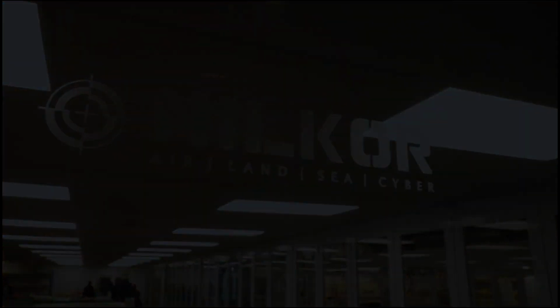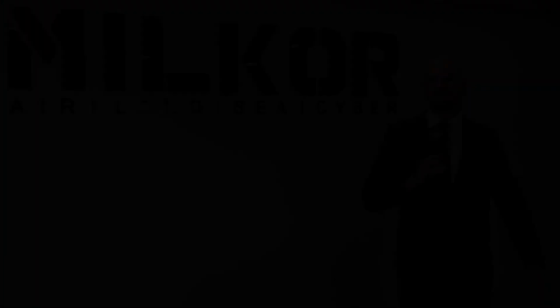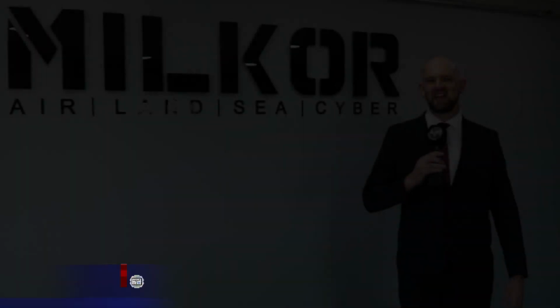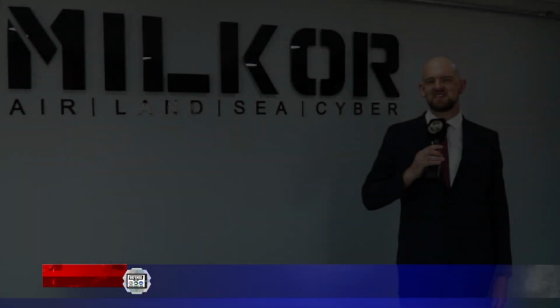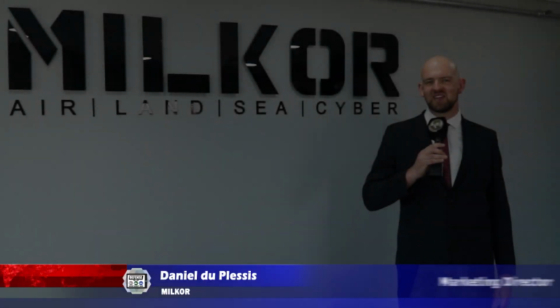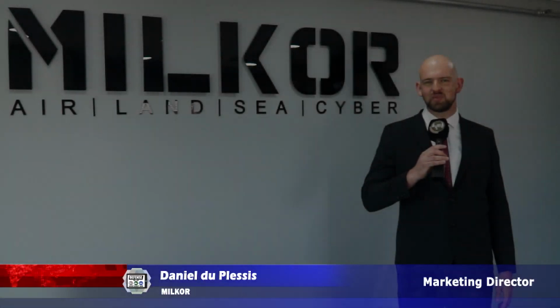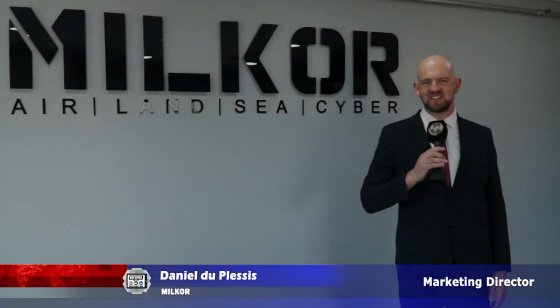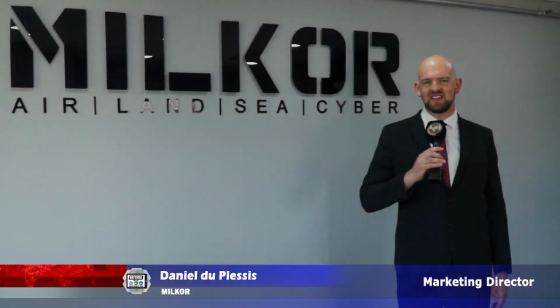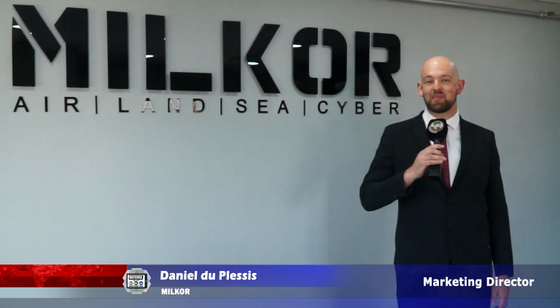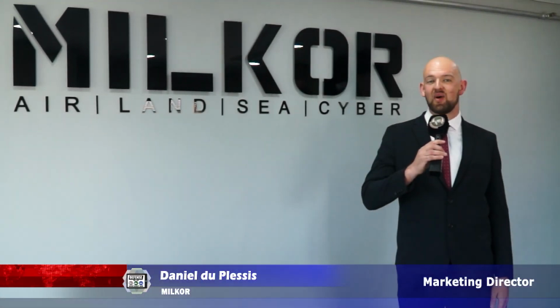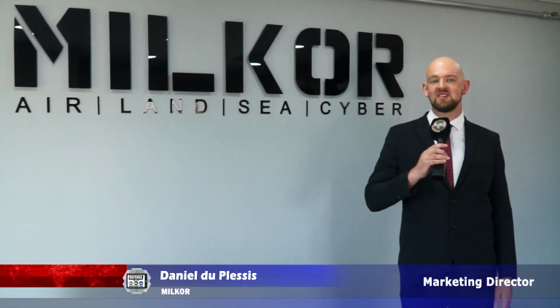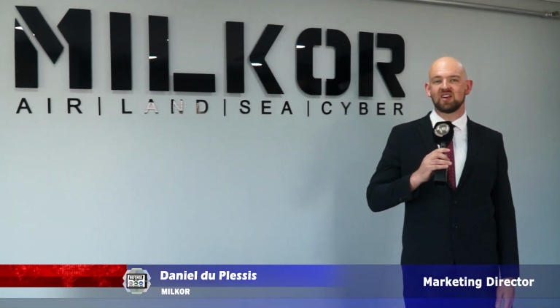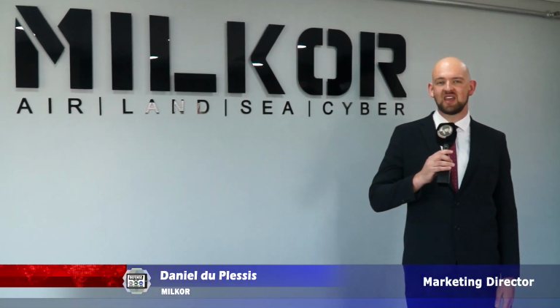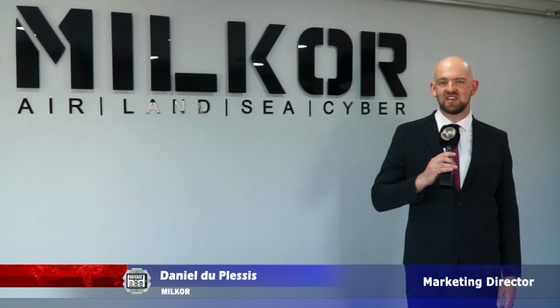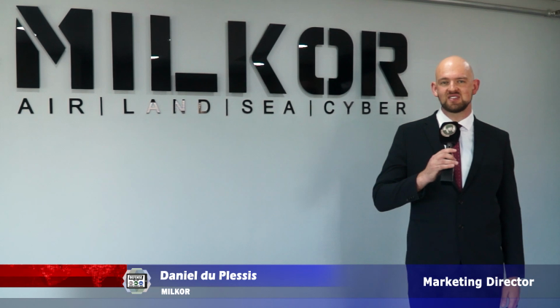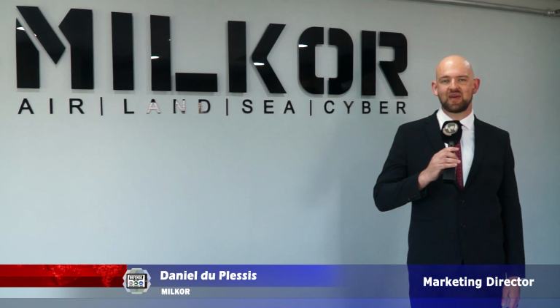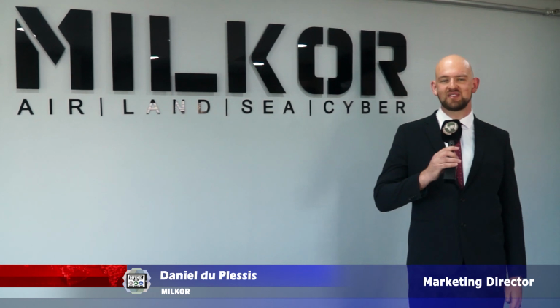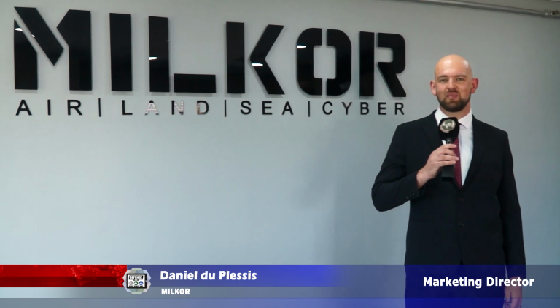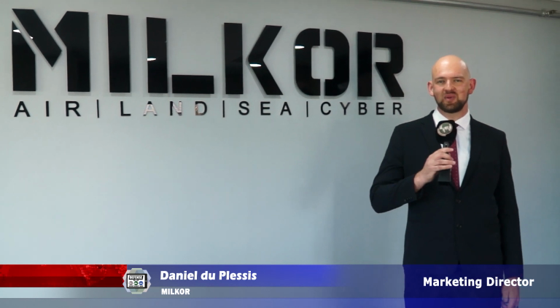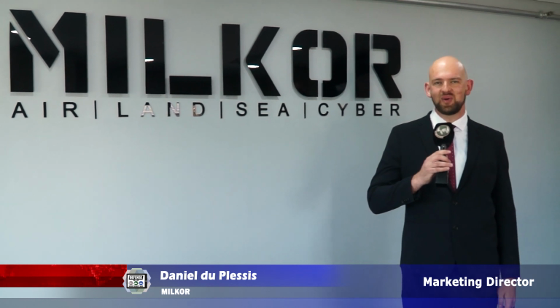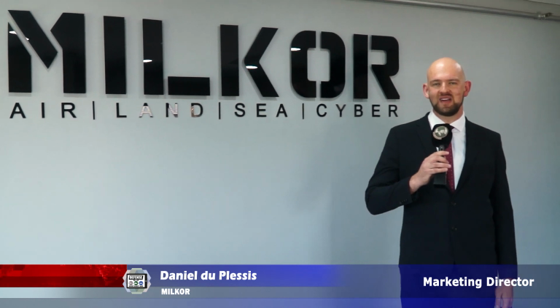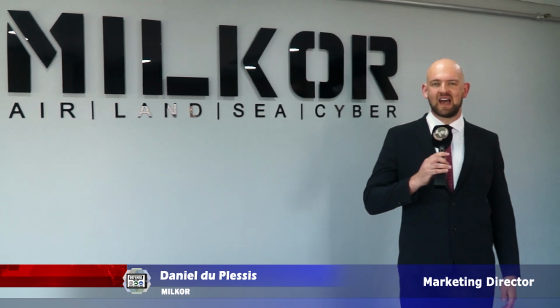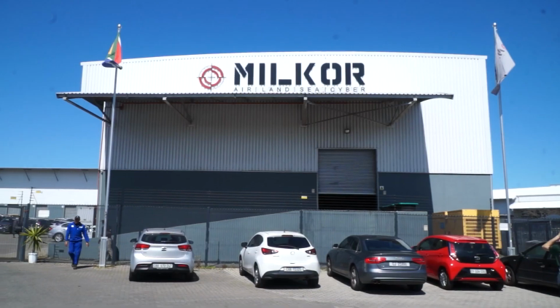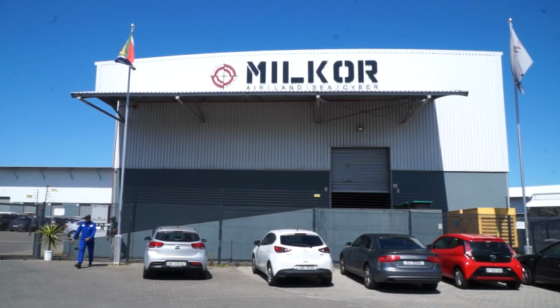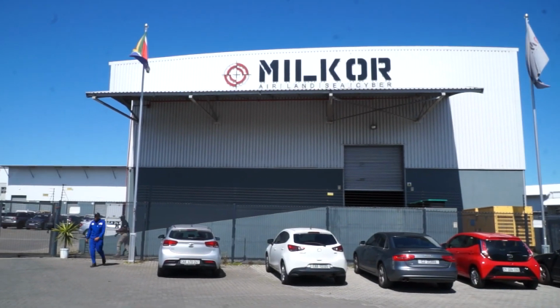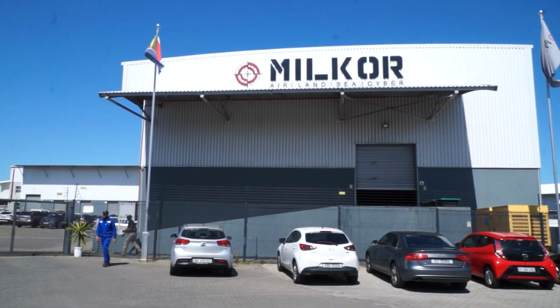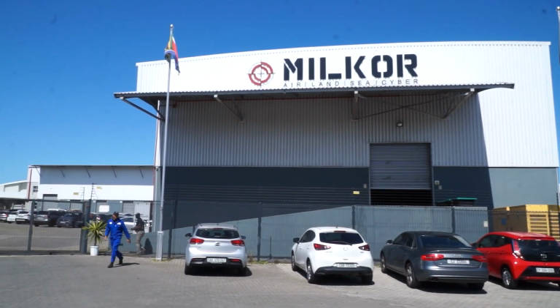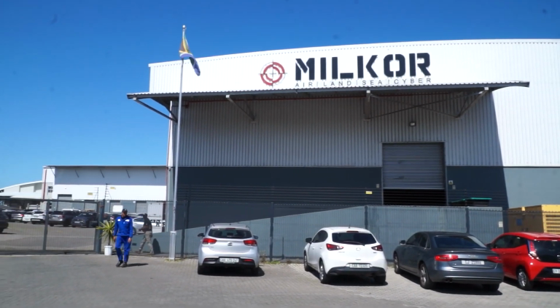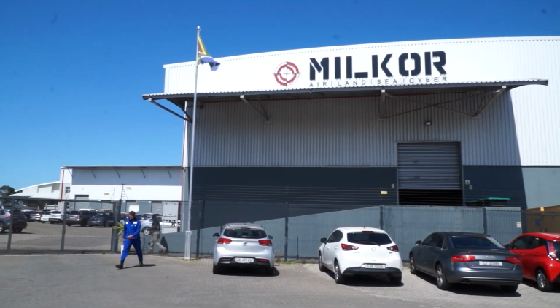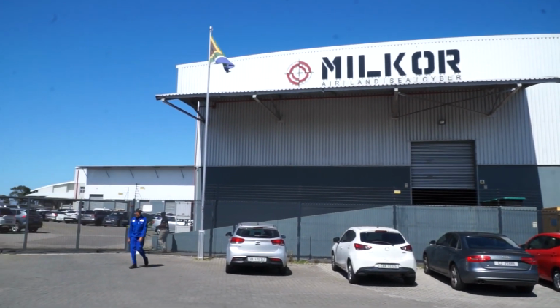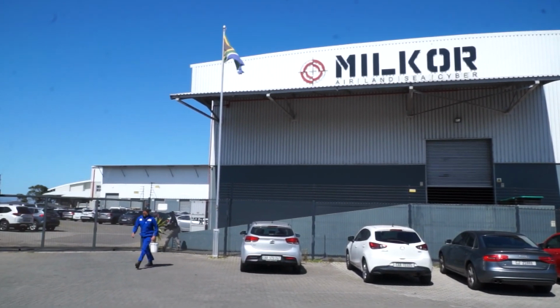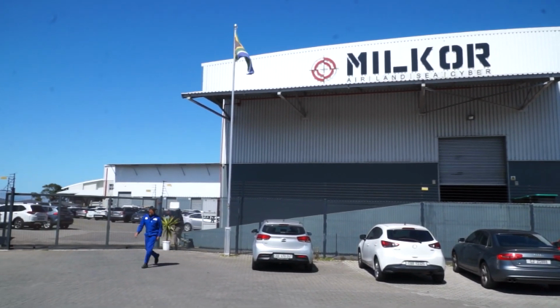My name is Daniel Duplessis. I'm the Marketing Communications Director for MILCOR, and today we are in South Africa, Cape Town.